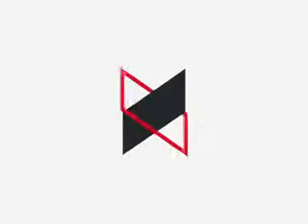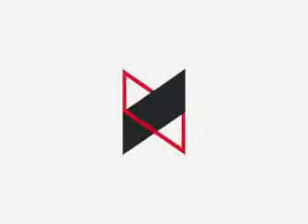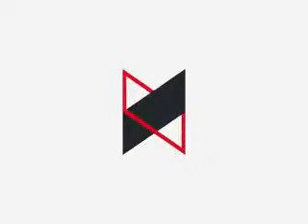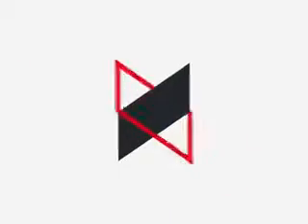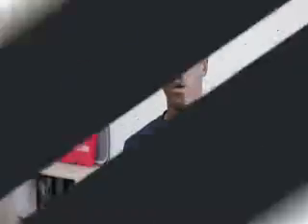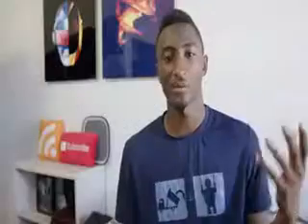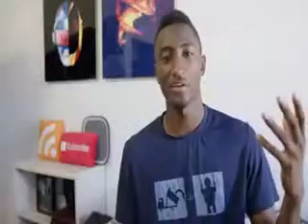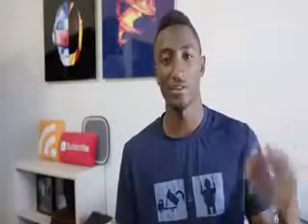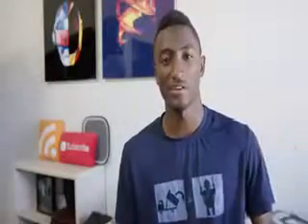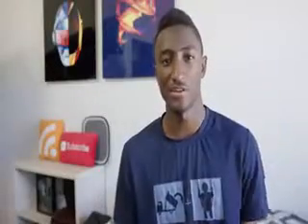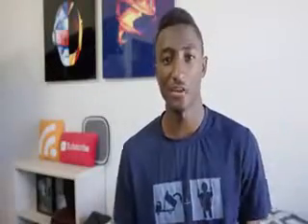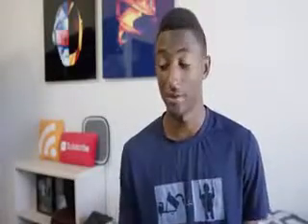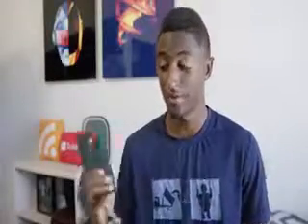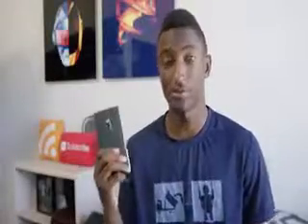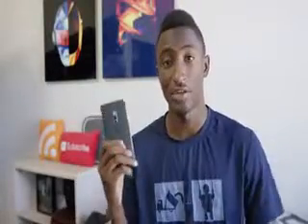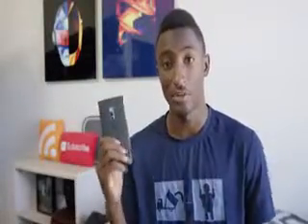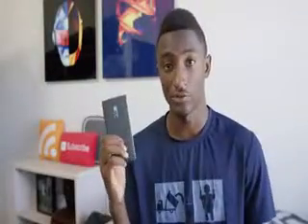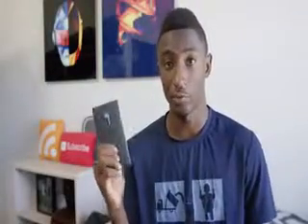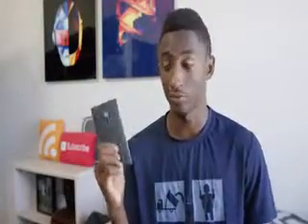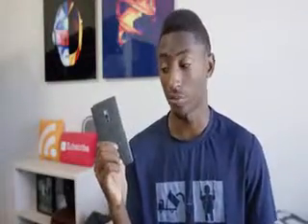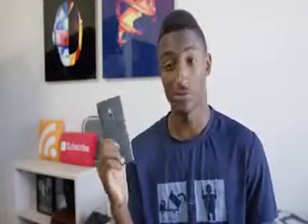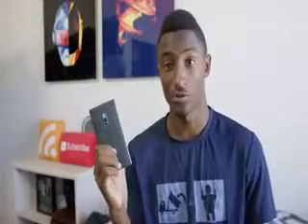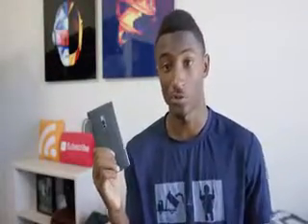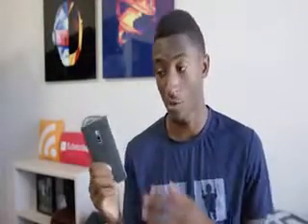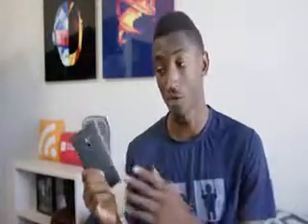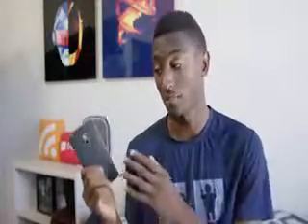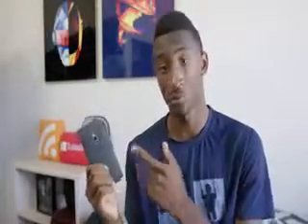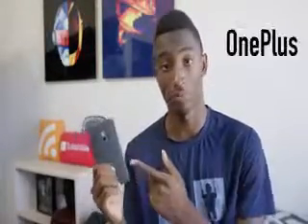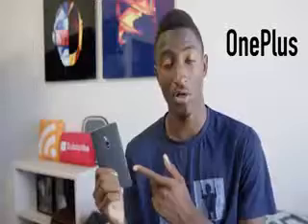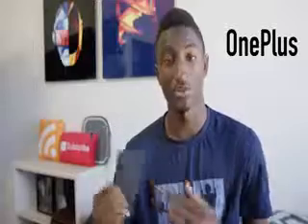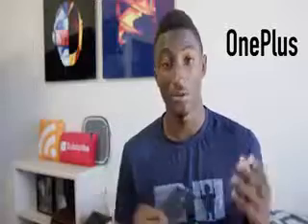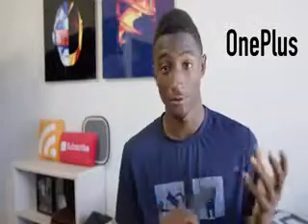Hey, what is up guys? I'm MKBHD here and this is the OnePlus 2 — company name OnePlus, phone name the Two.